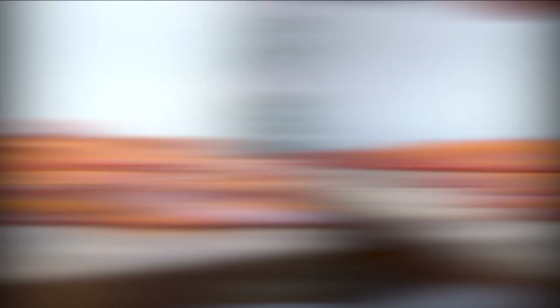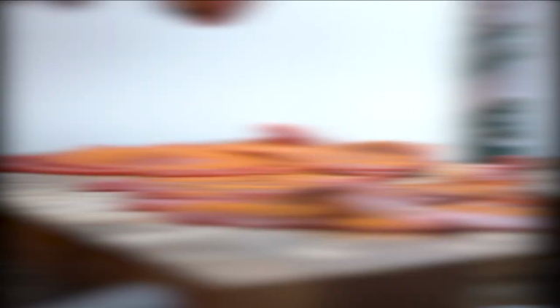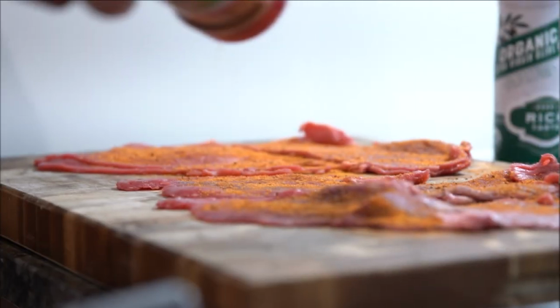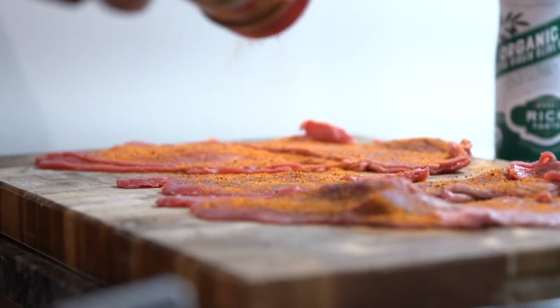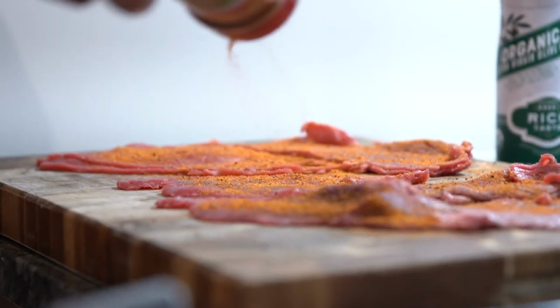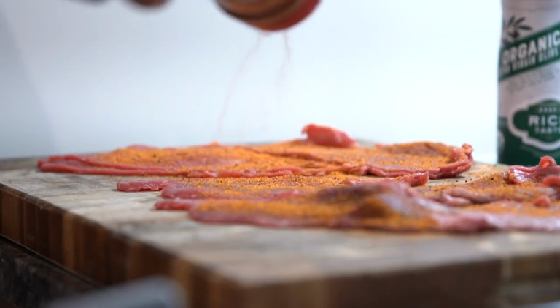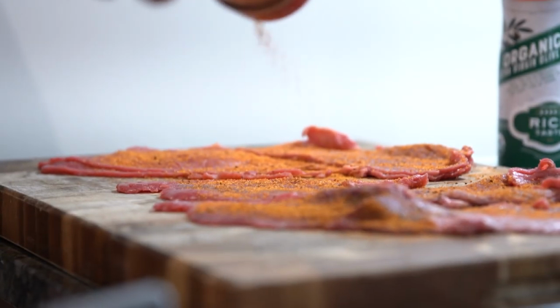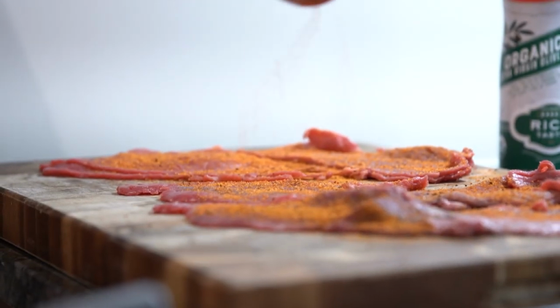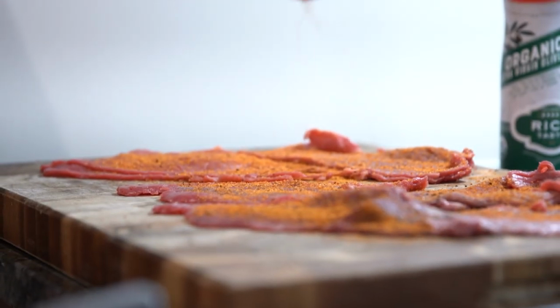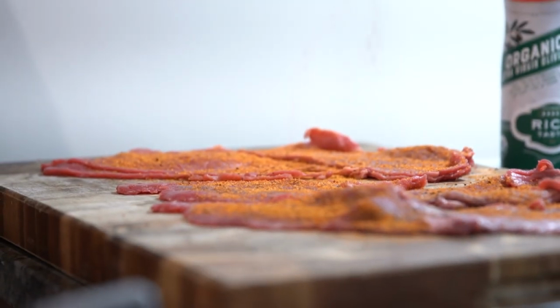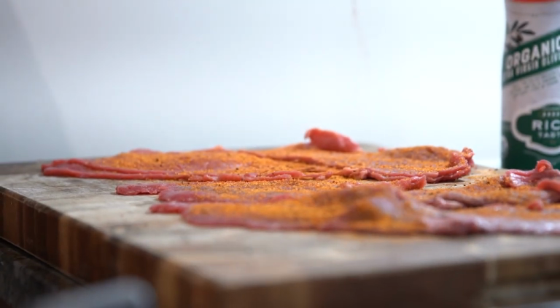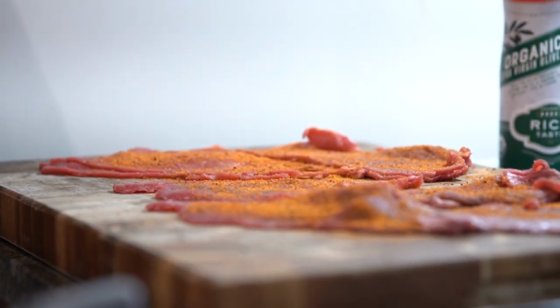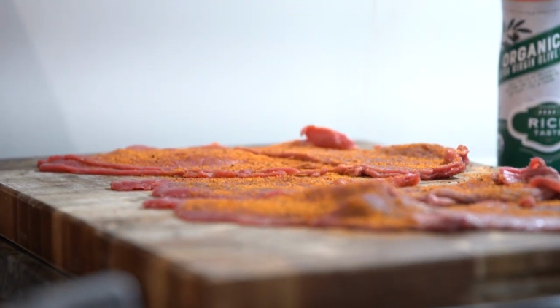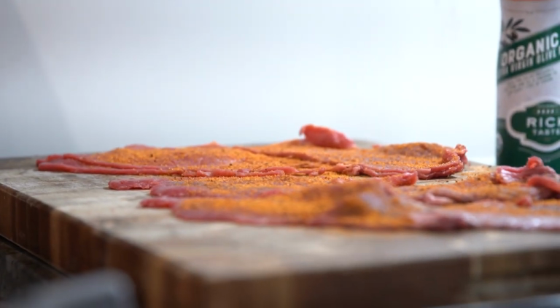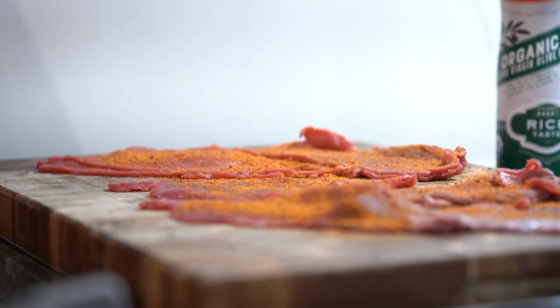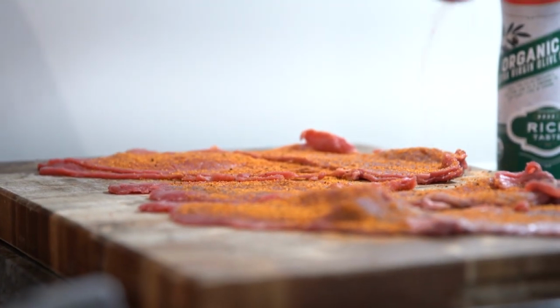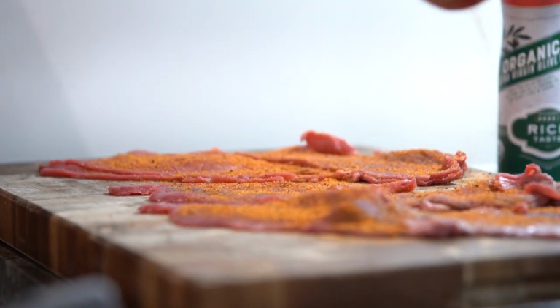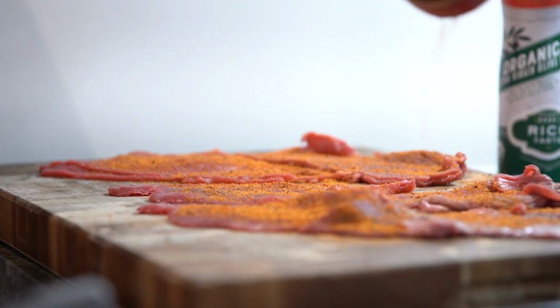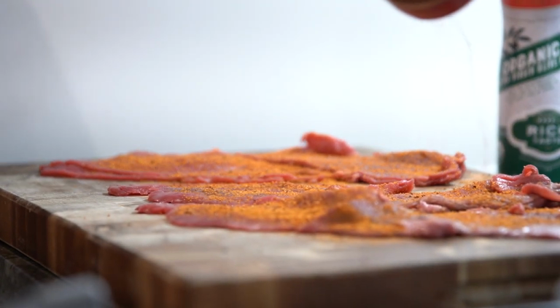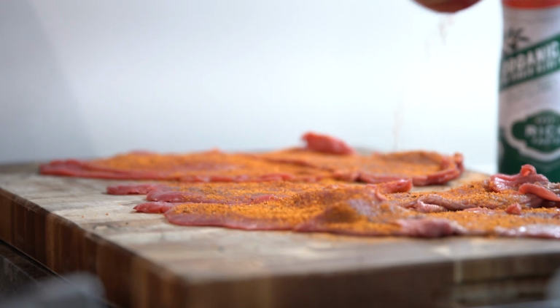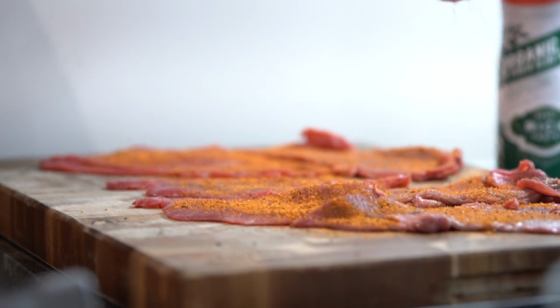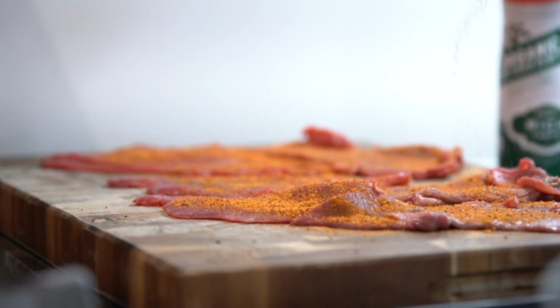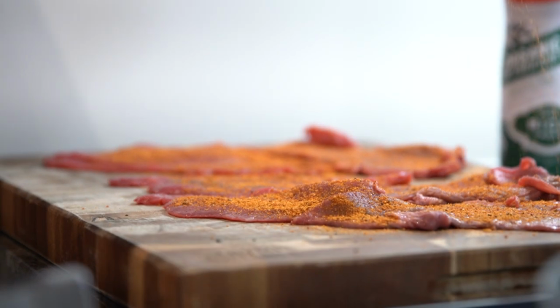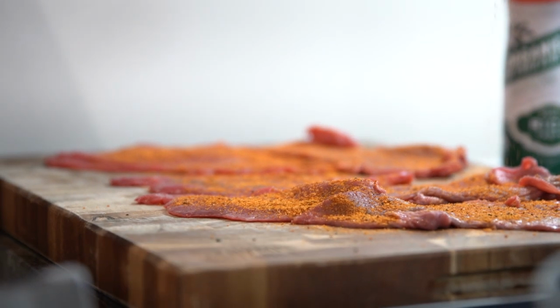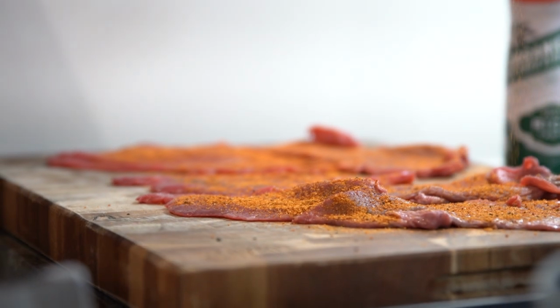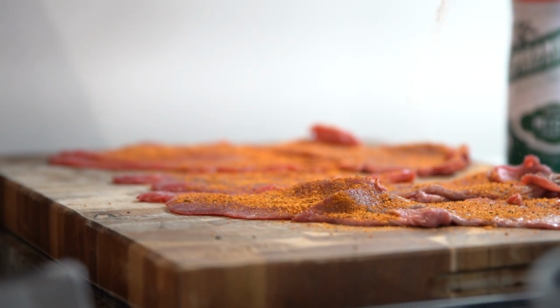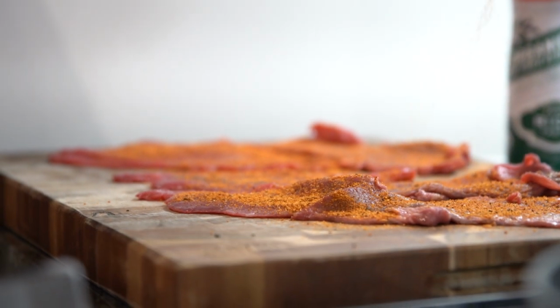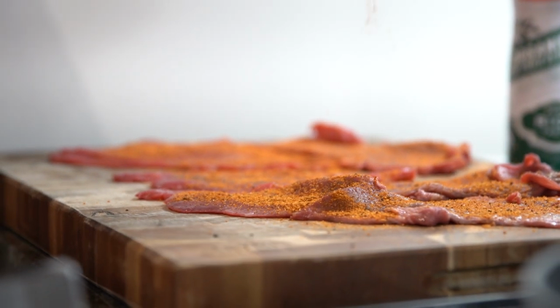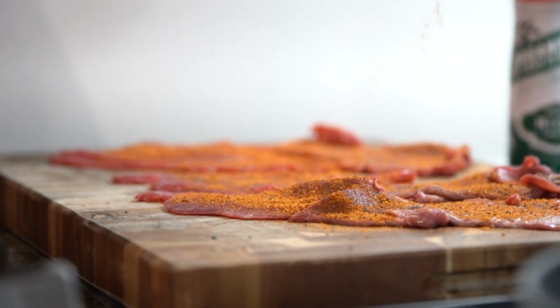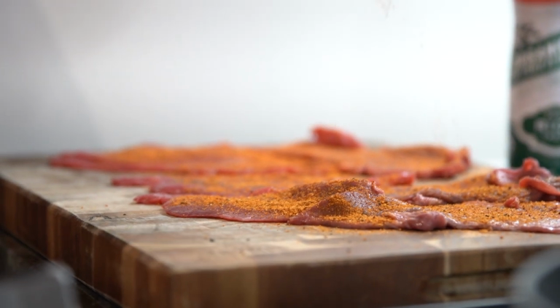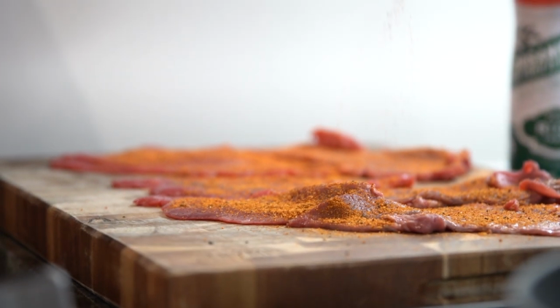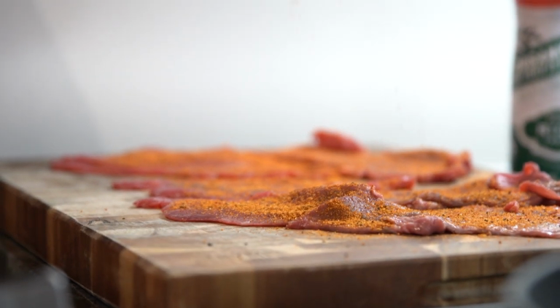Not only will these five tips make hitting your daily protein target easier, but they can also add flavor and diversity to your diet.